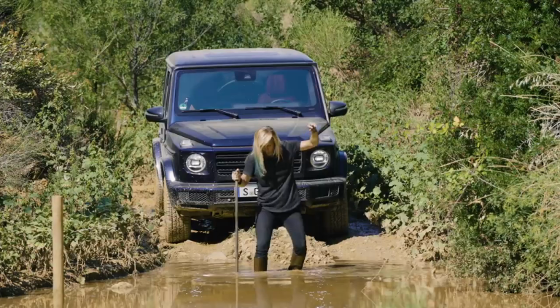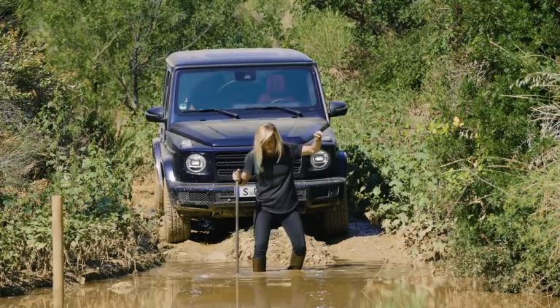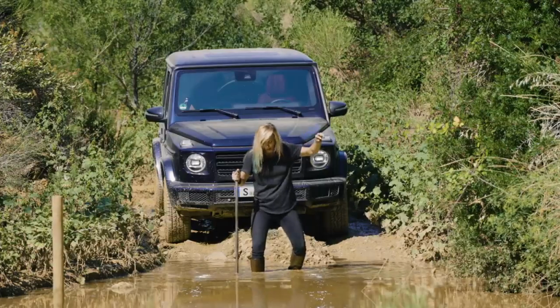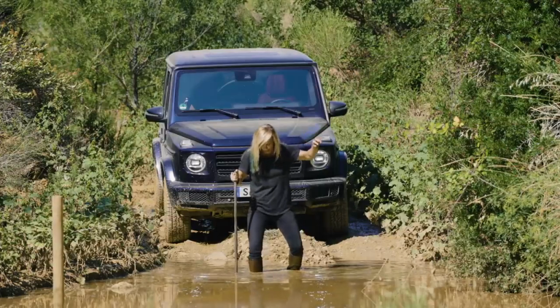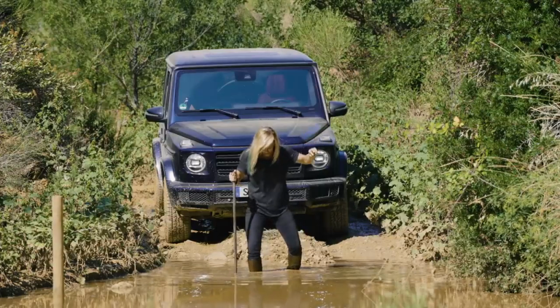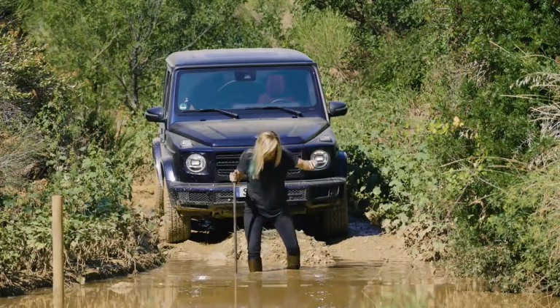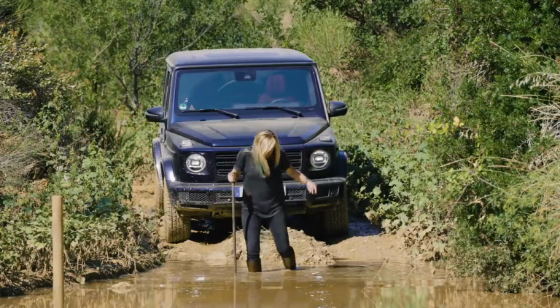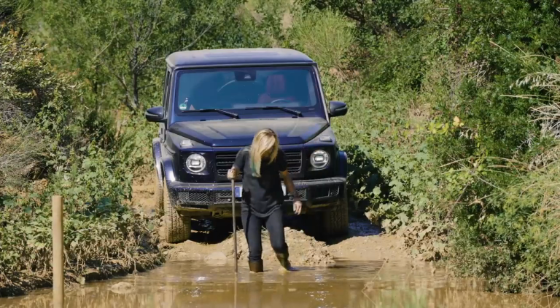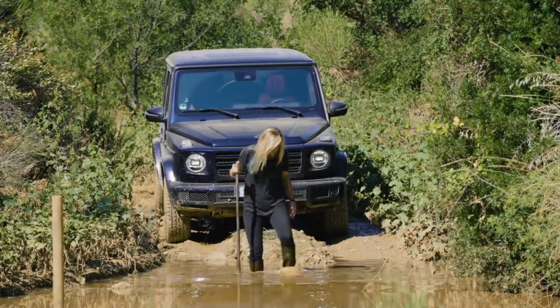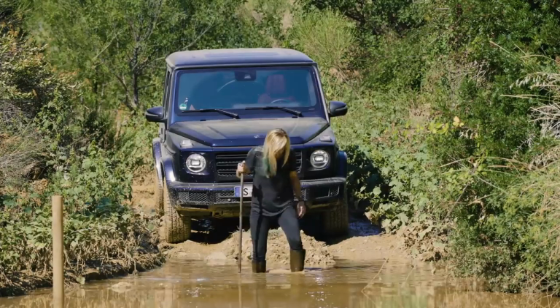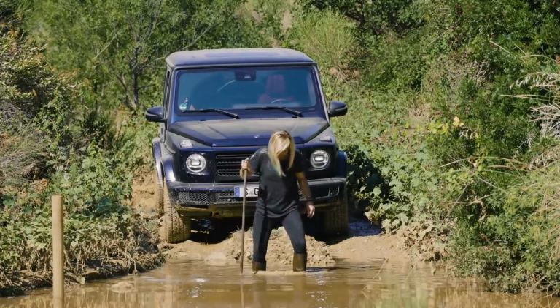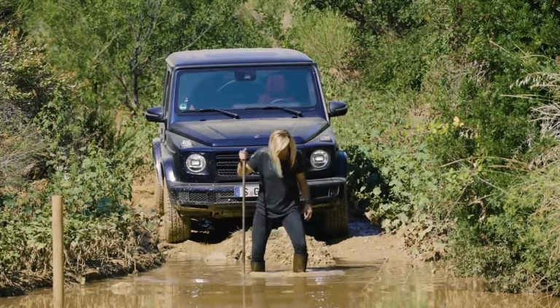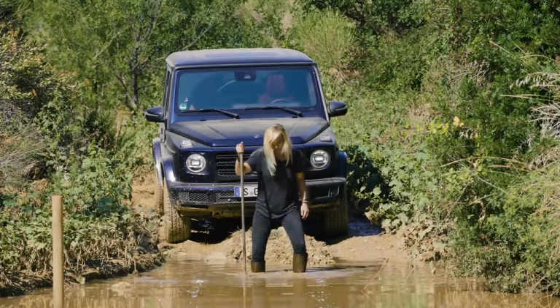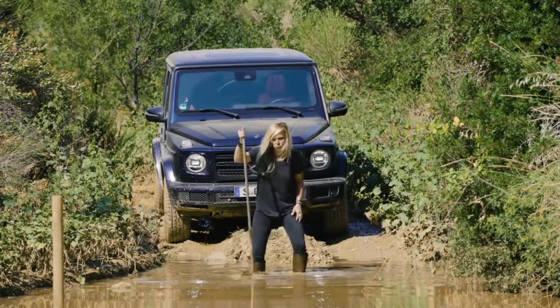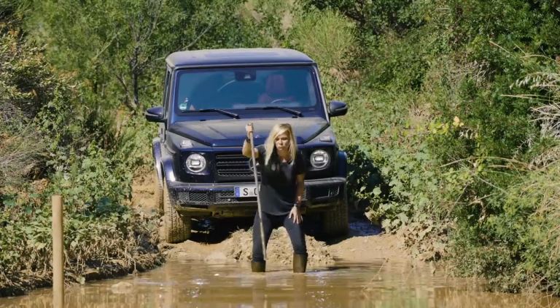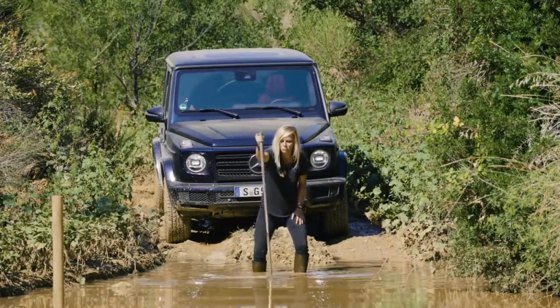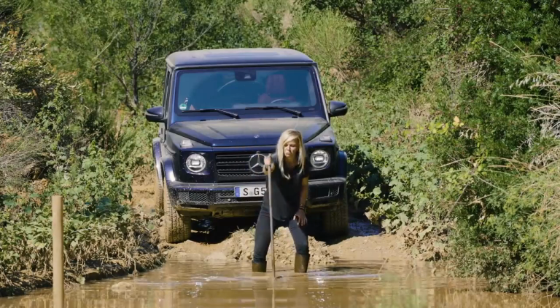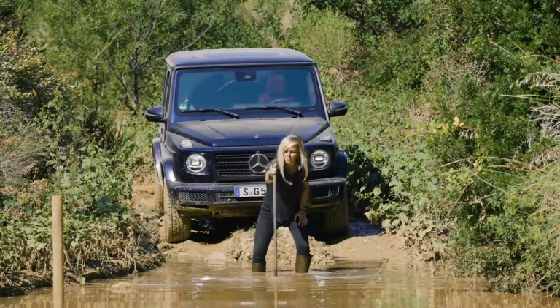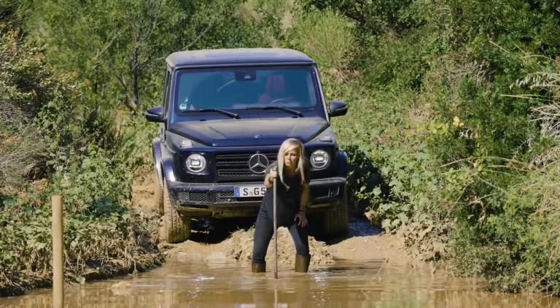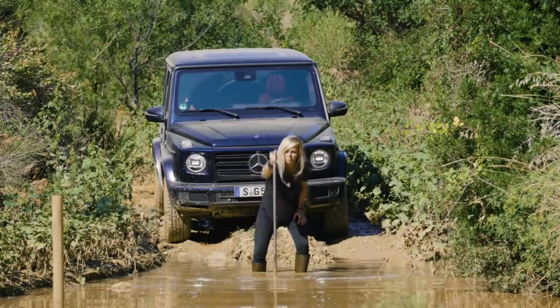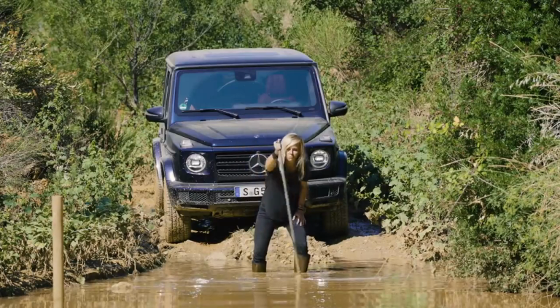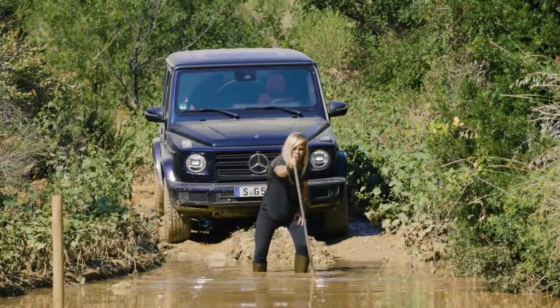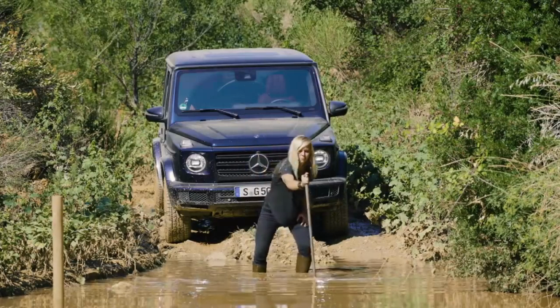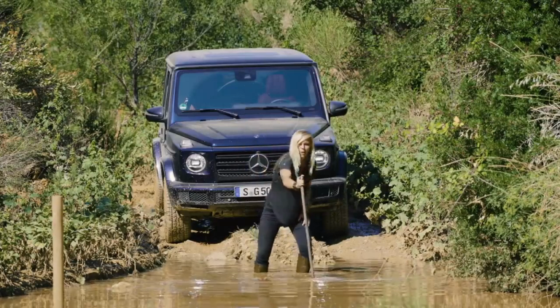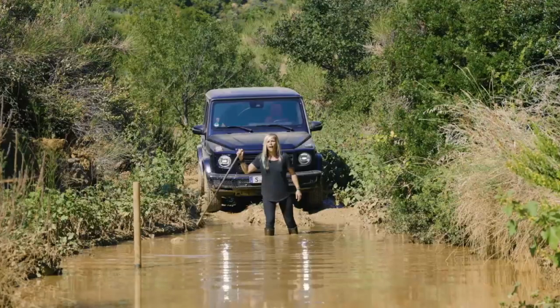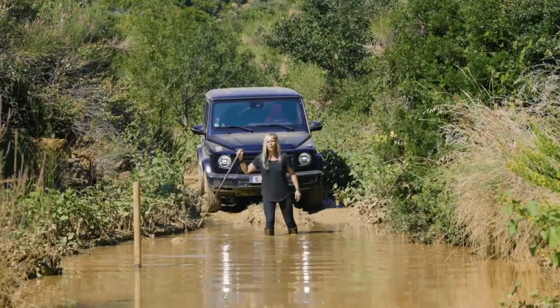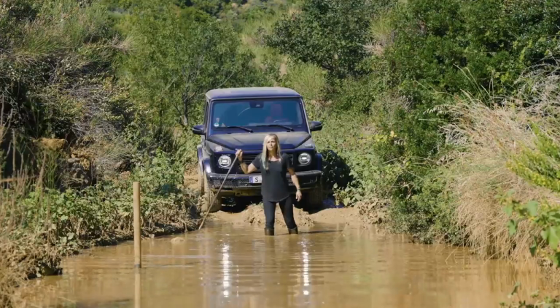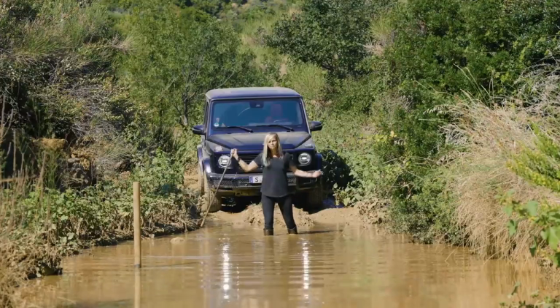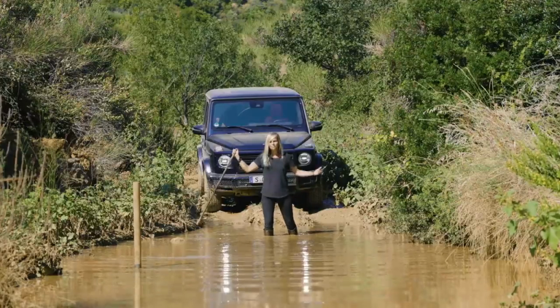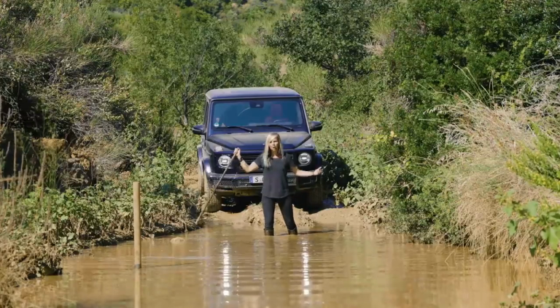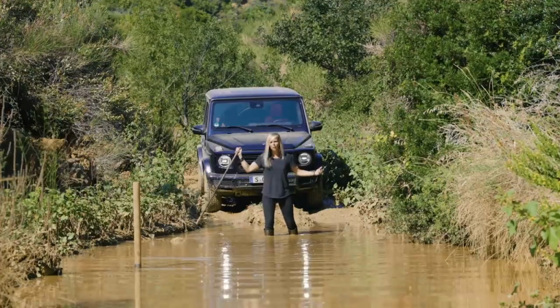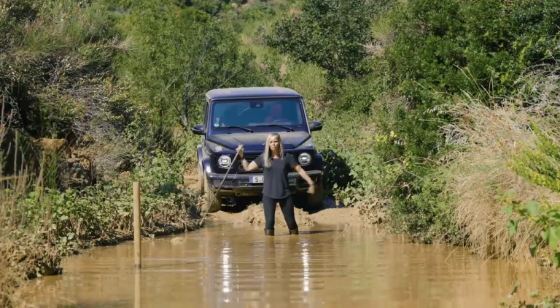Holy moly, this is squishy. I think we're good. Let's go for it.